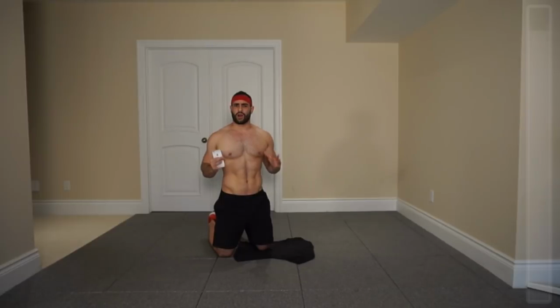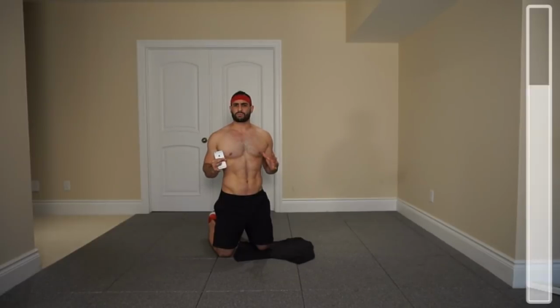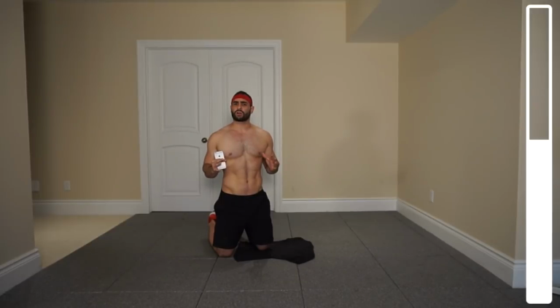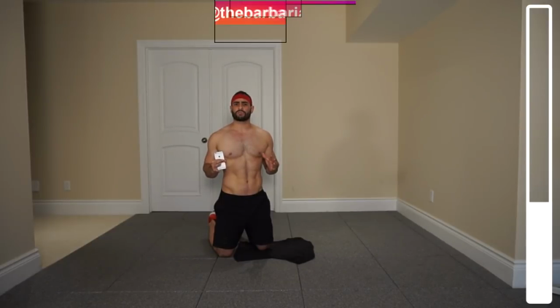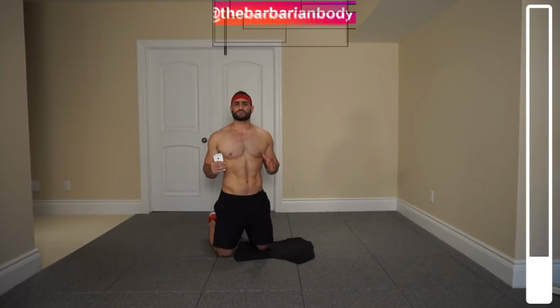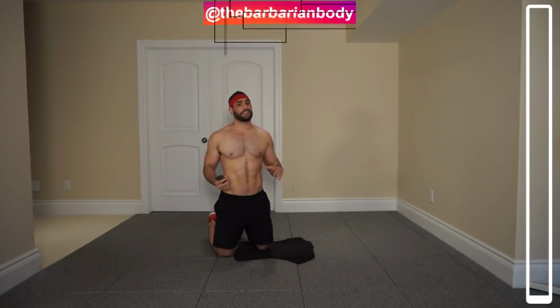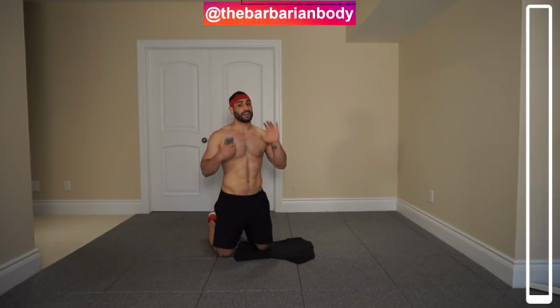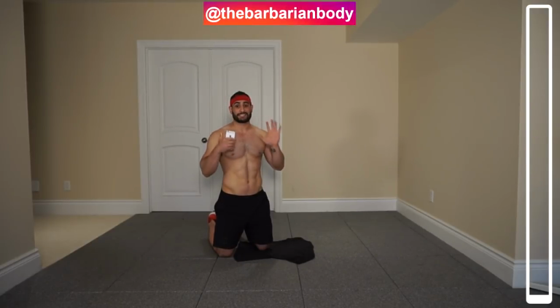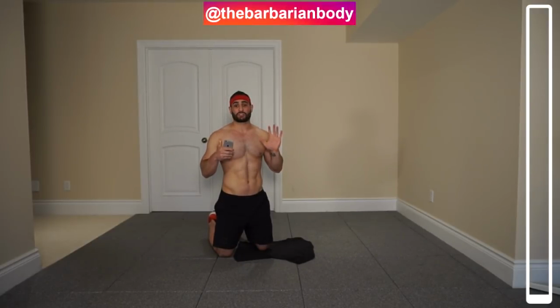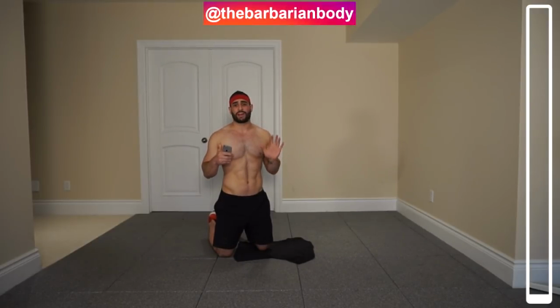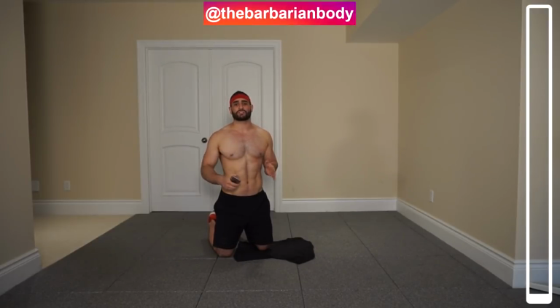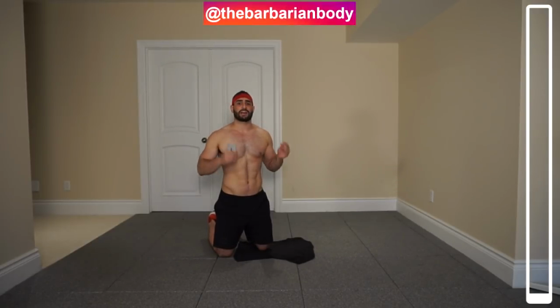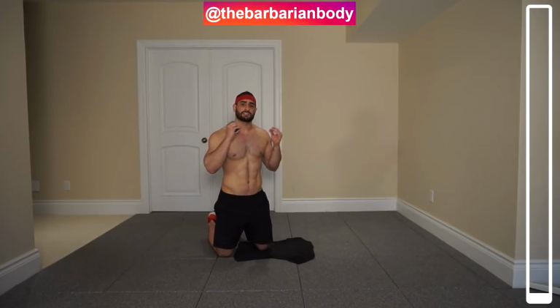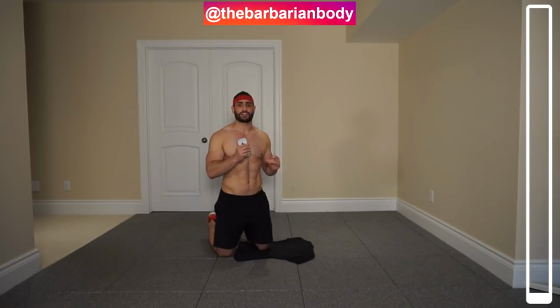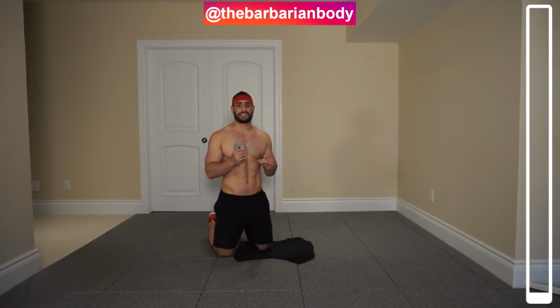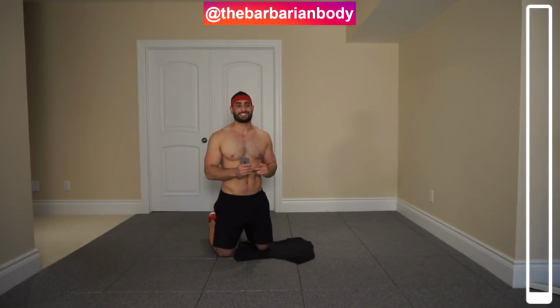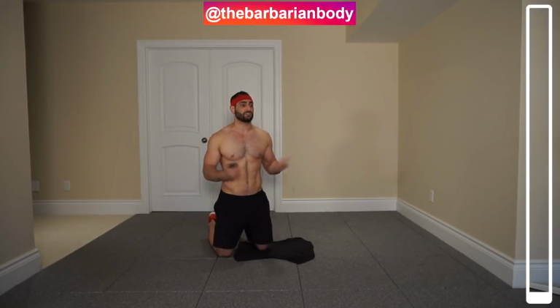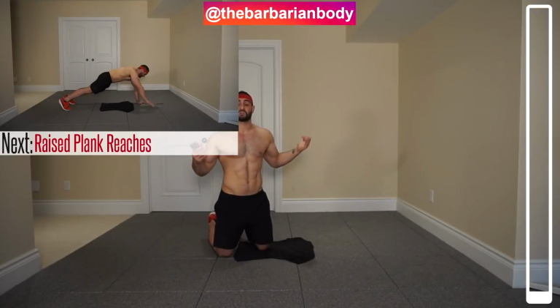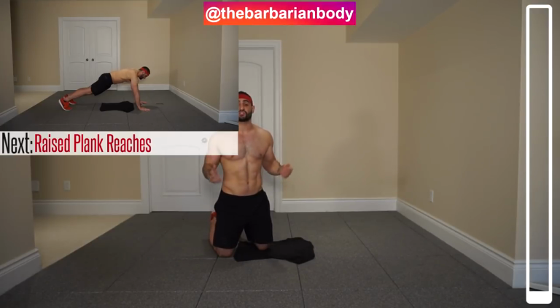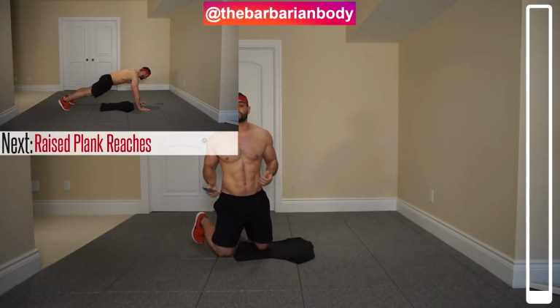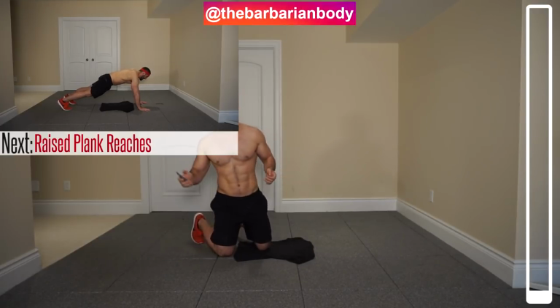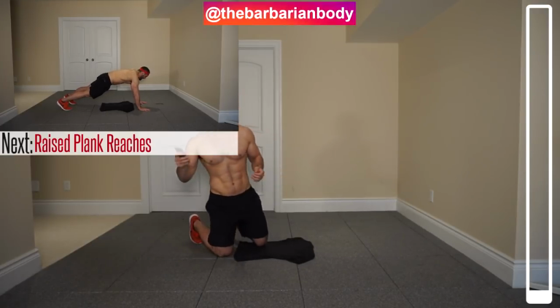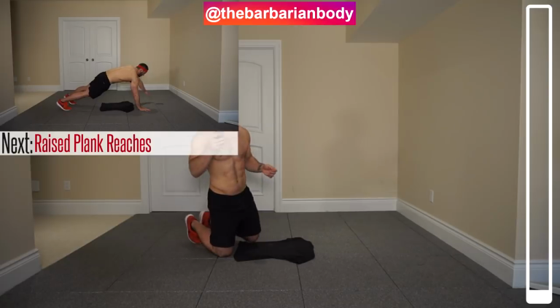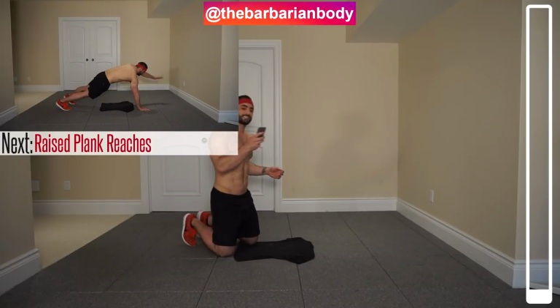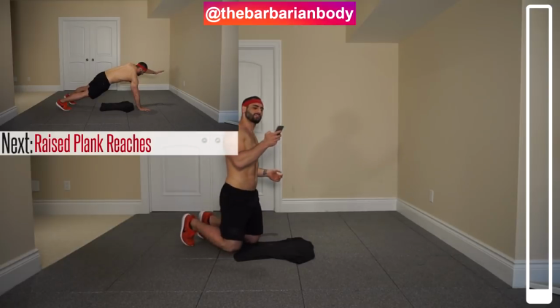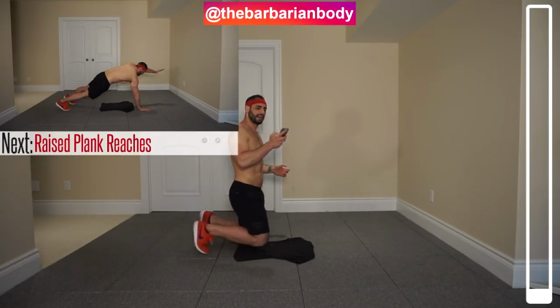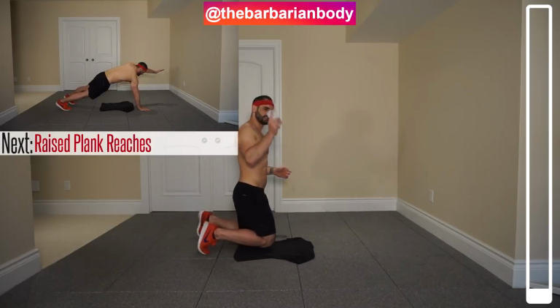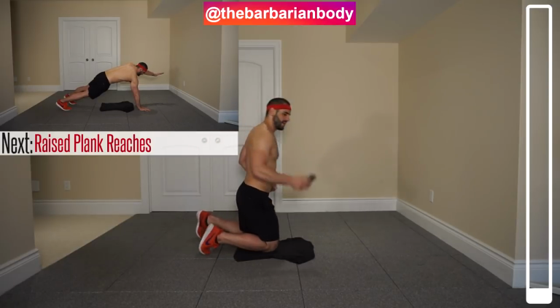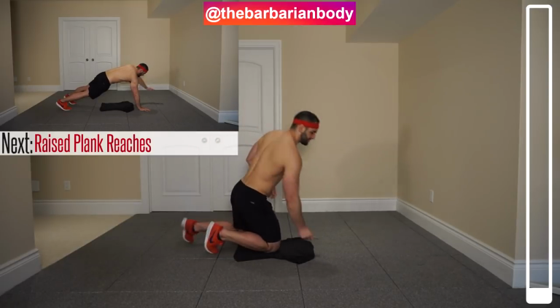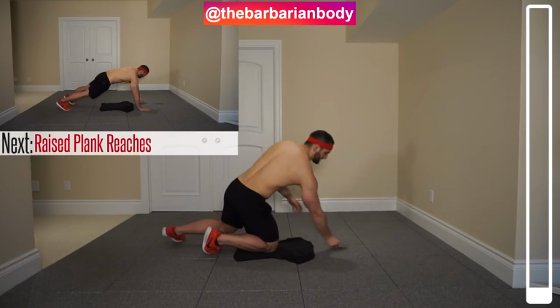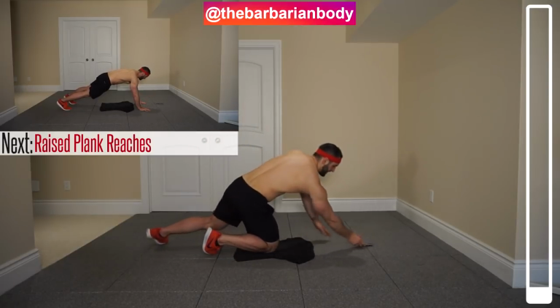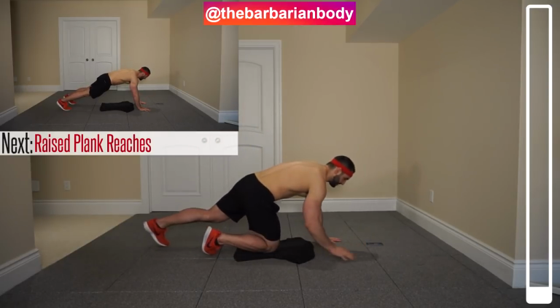We're going to go through this routine. We've got six total exercises, 30 seconds each. Let's just get straight into it — six exercises for six-pack abs.